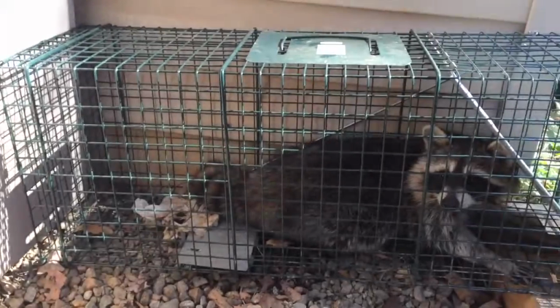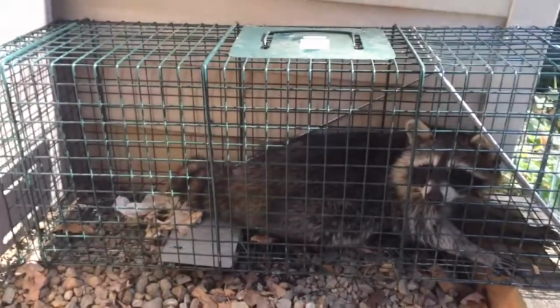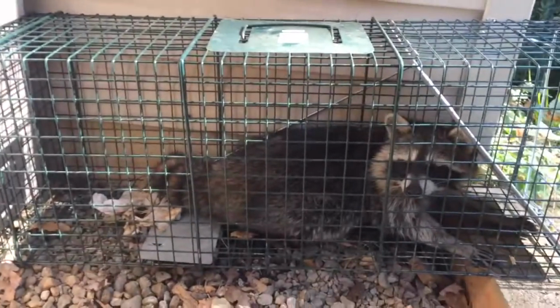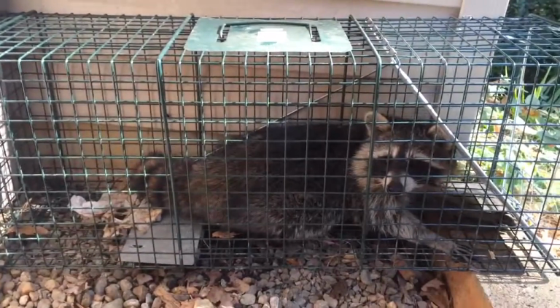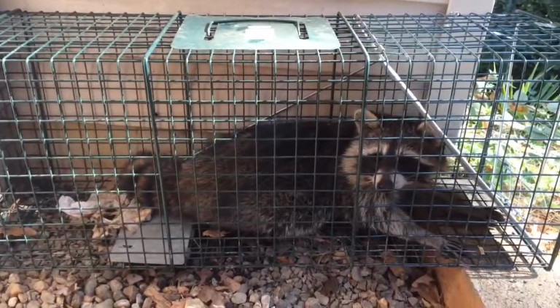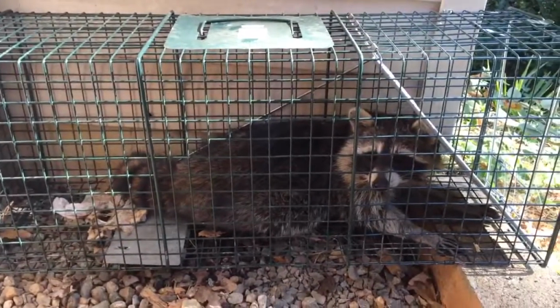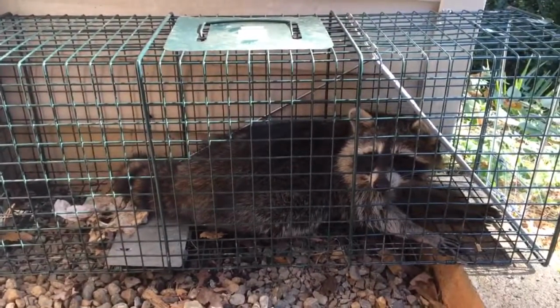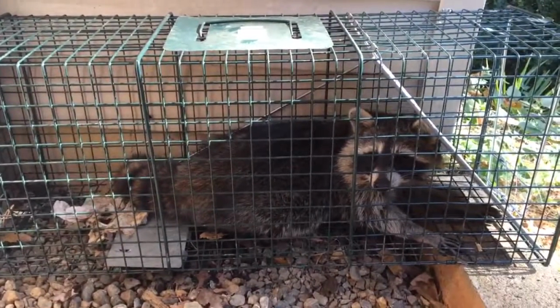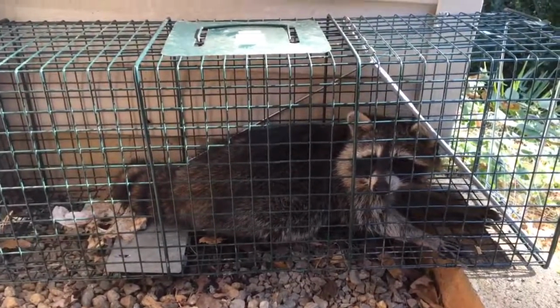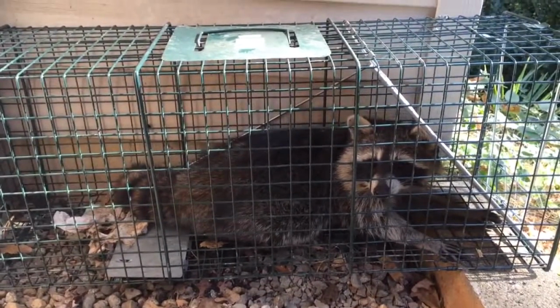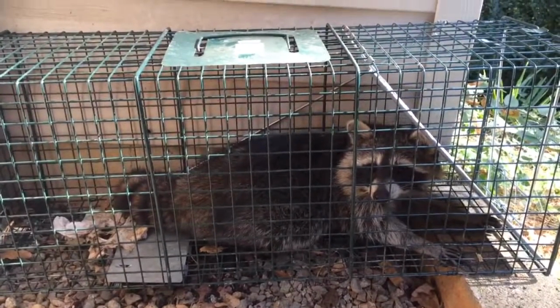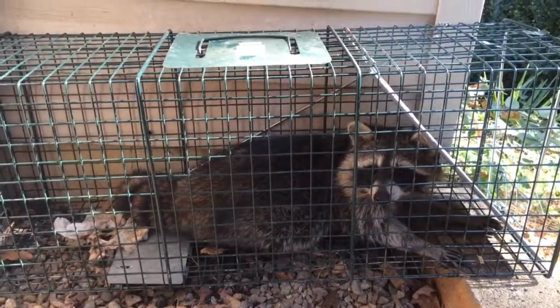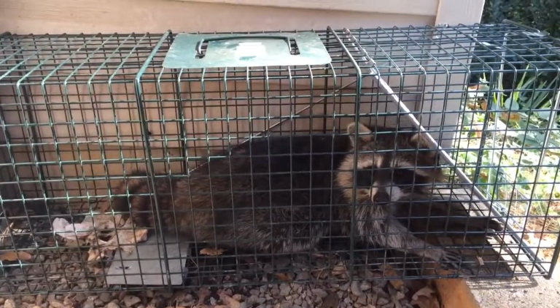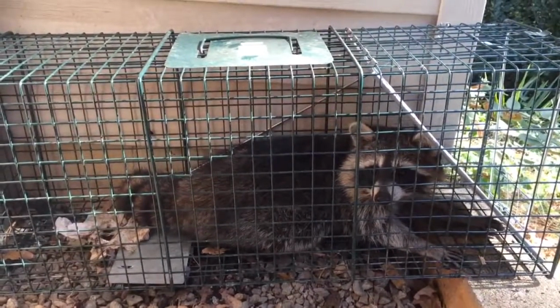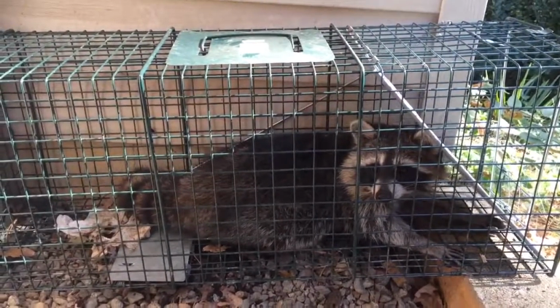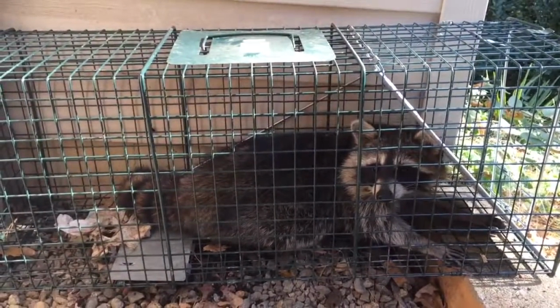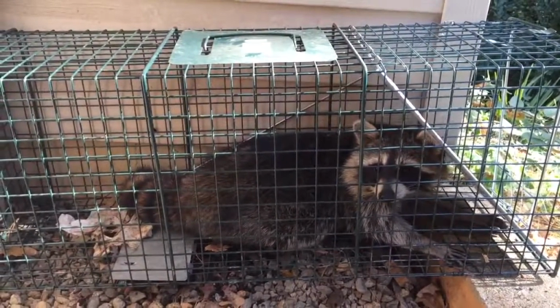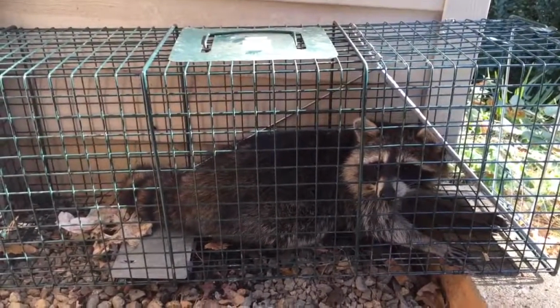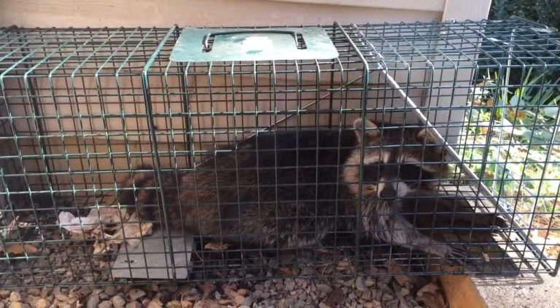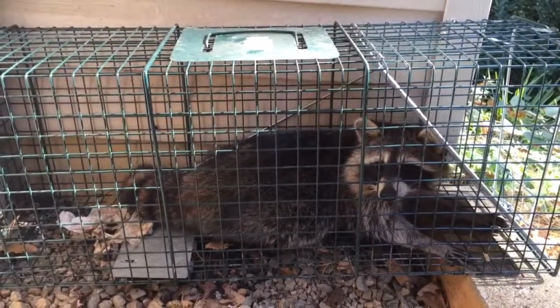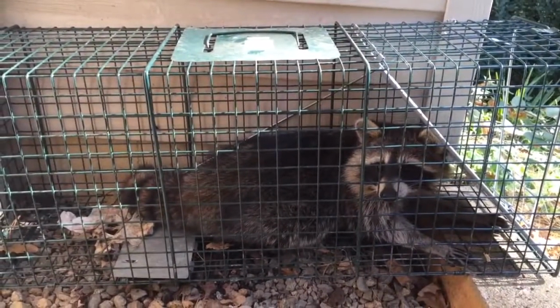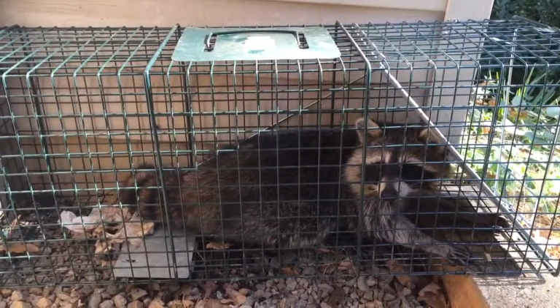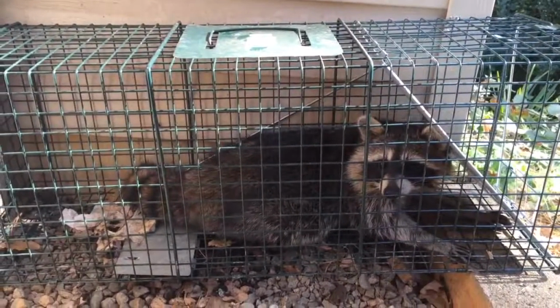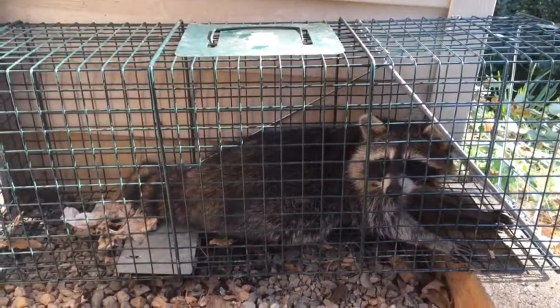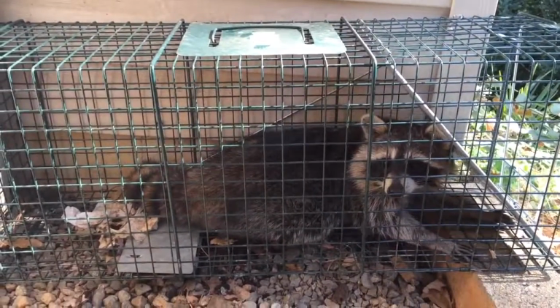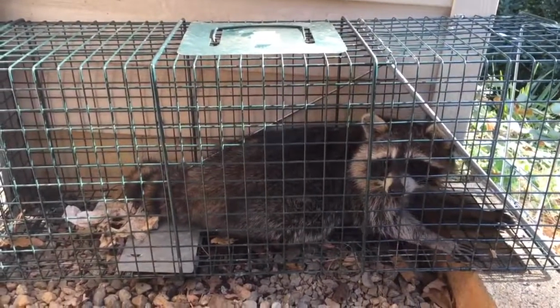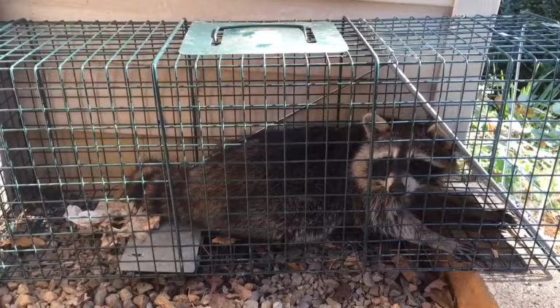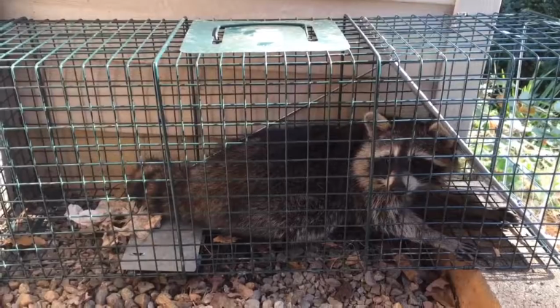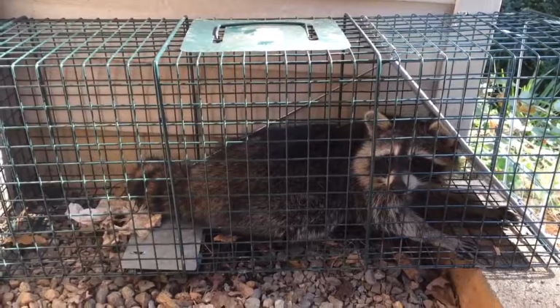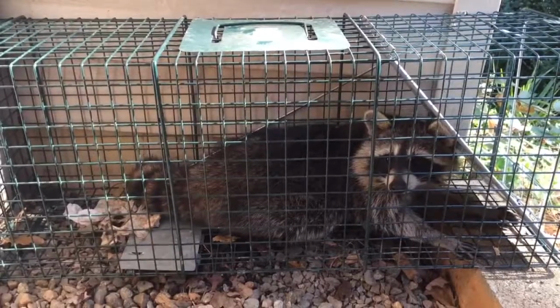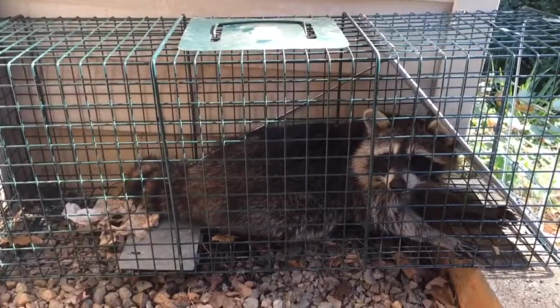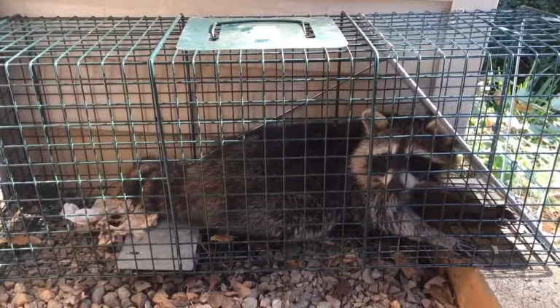Now we're going to take this little guy out, drive on the parkway, and find her a new home far from our house. See ya.